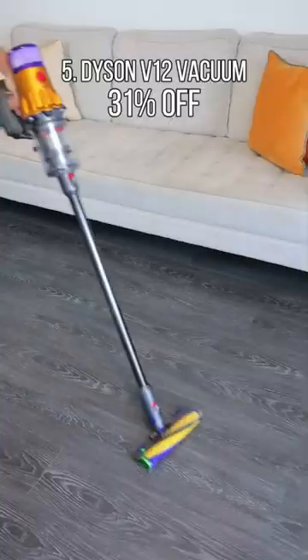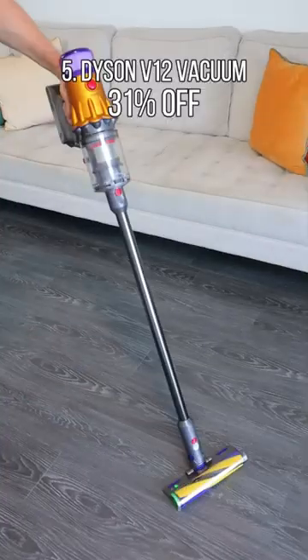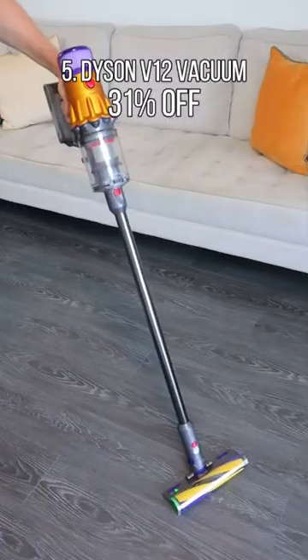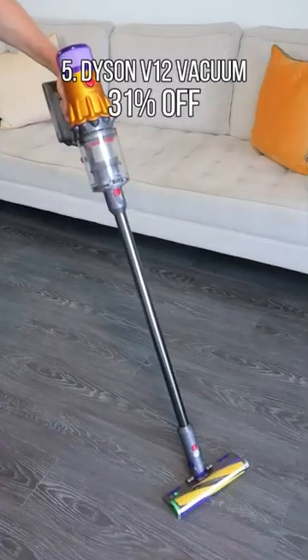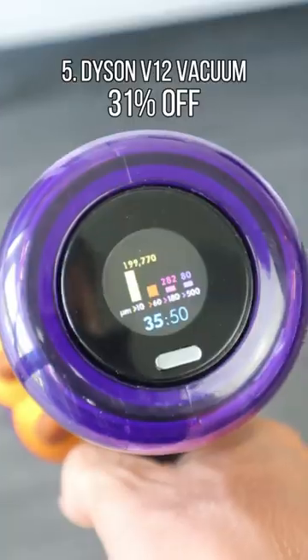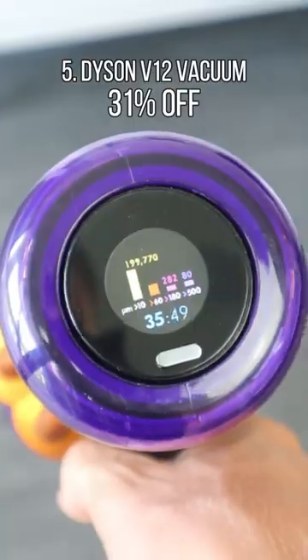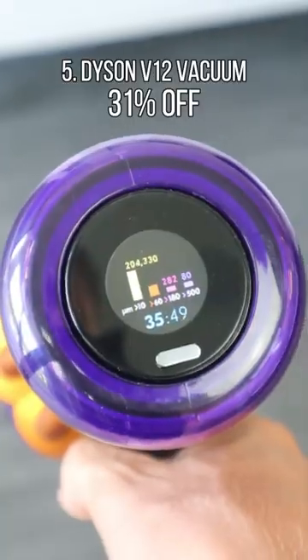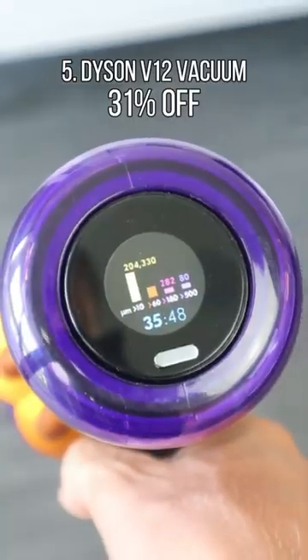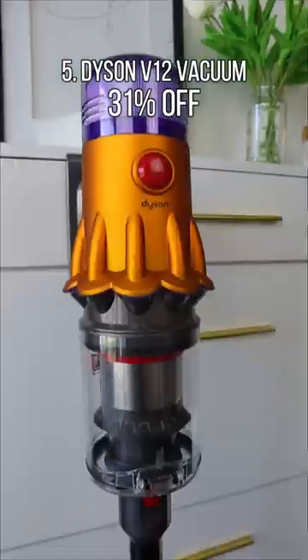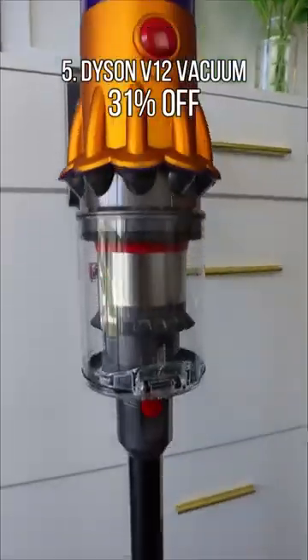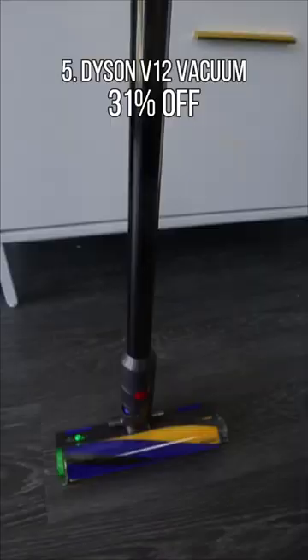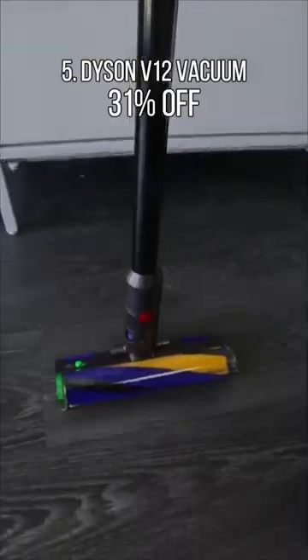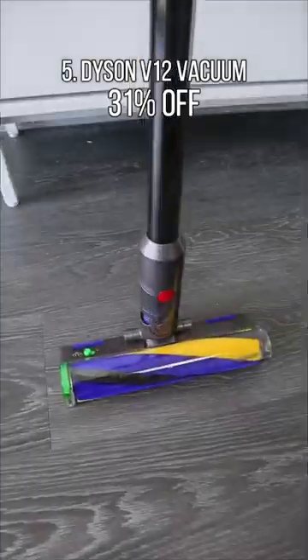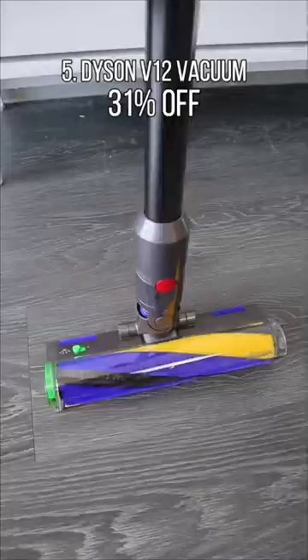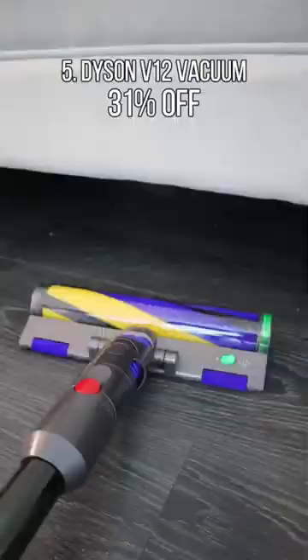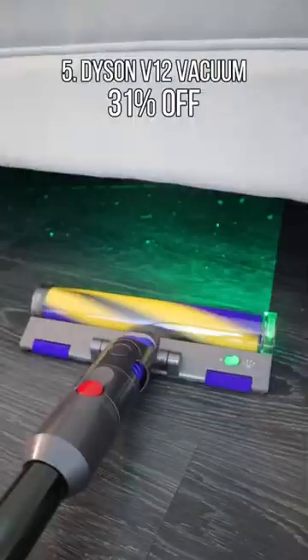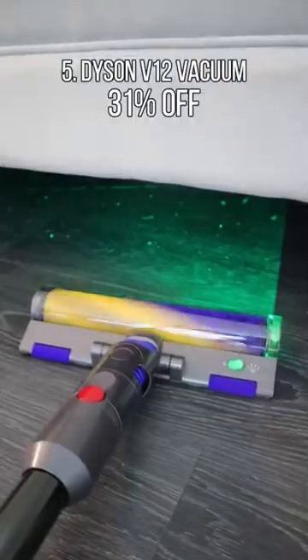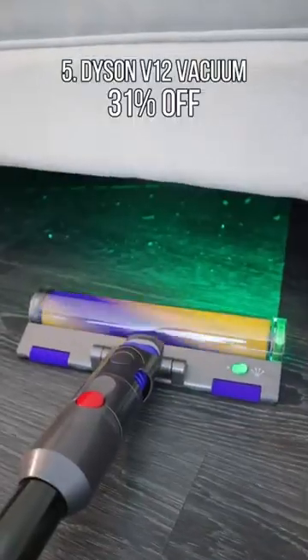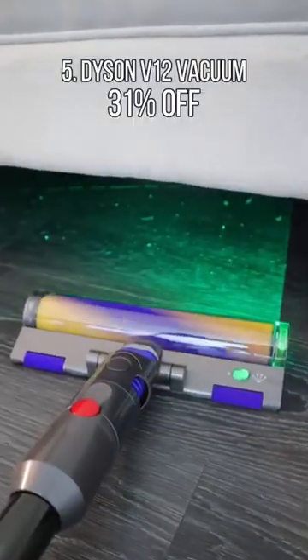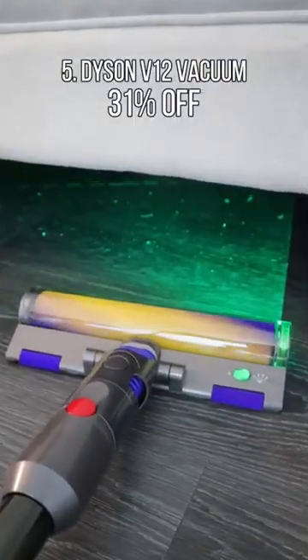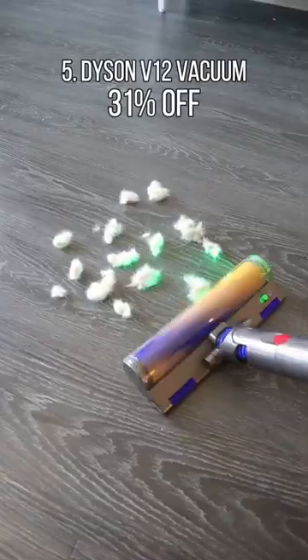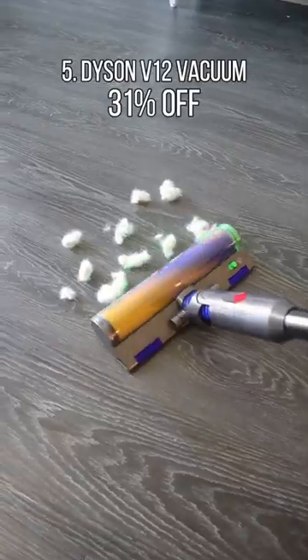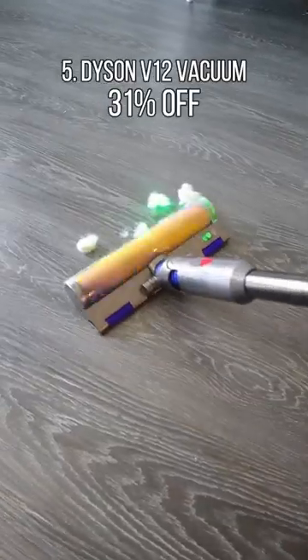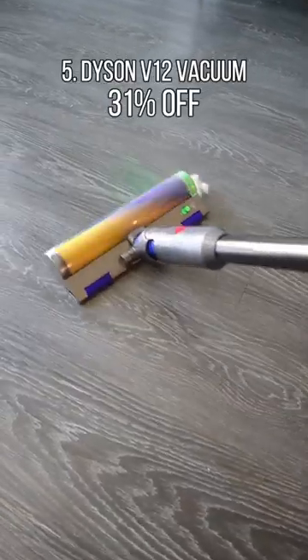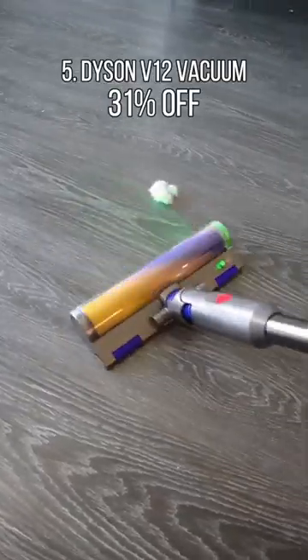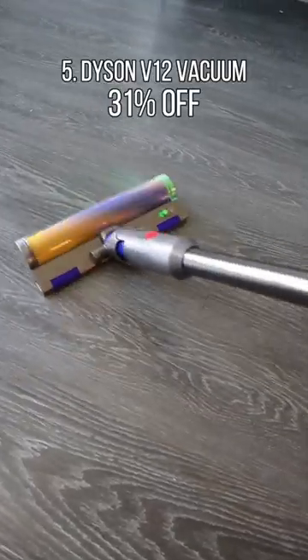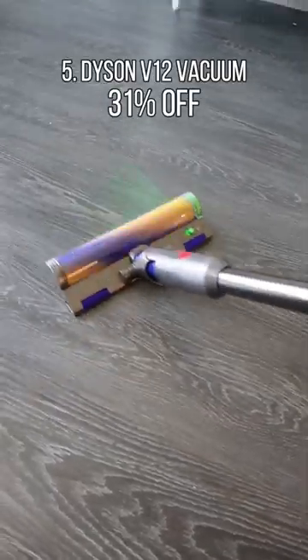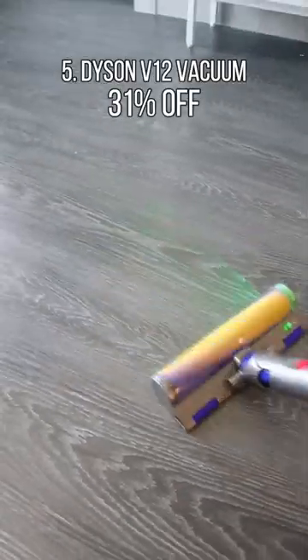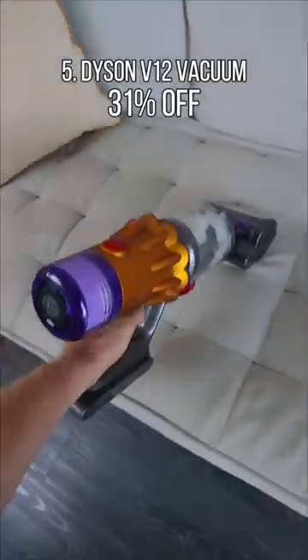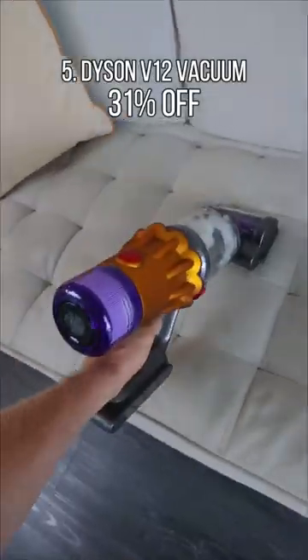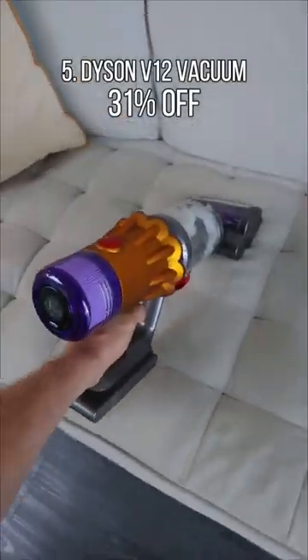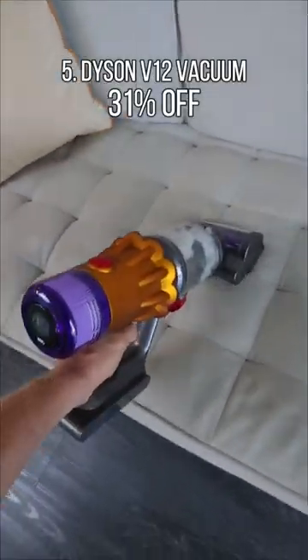This Dyson V12 can run for an hour, has laser illumination so you can easily pick up debris, and converts to a handheld vacuum.